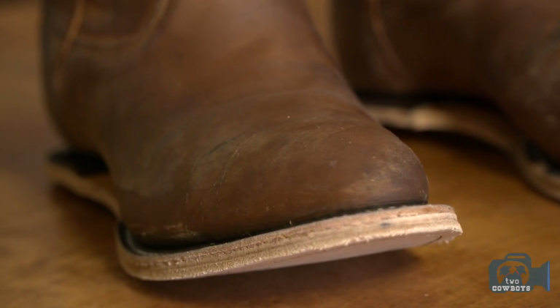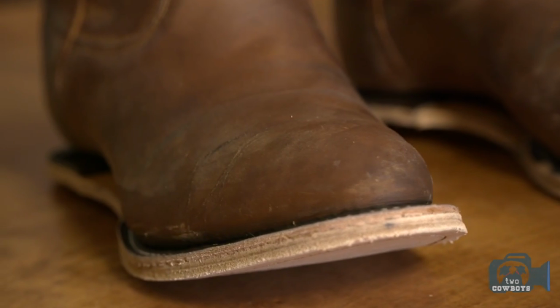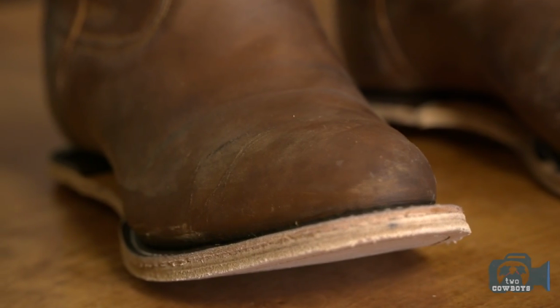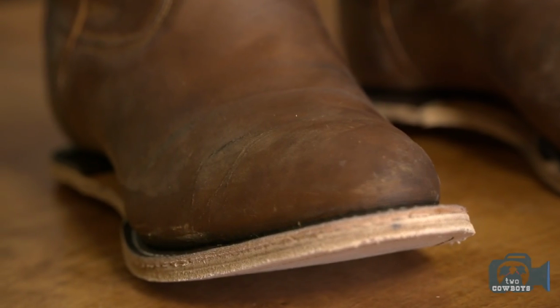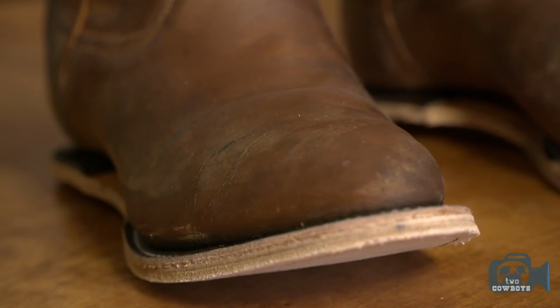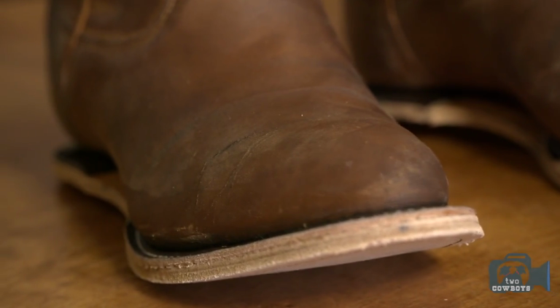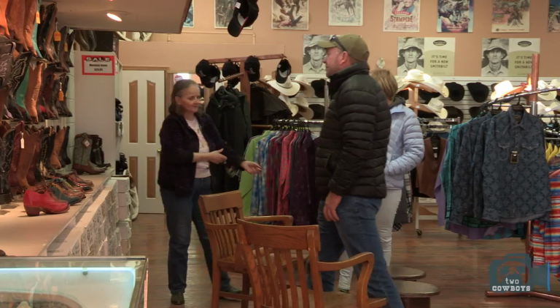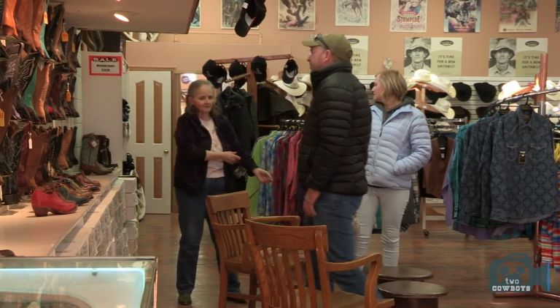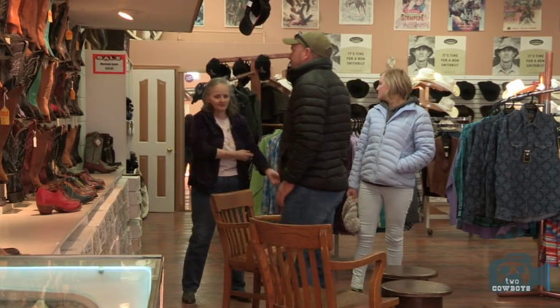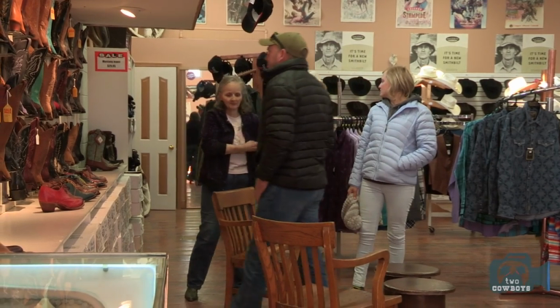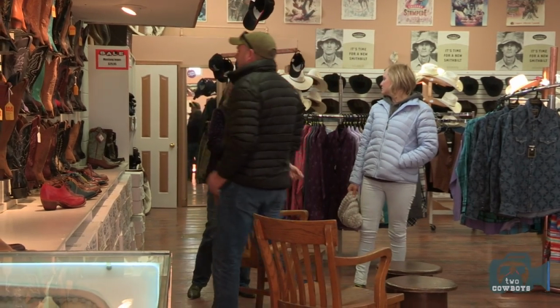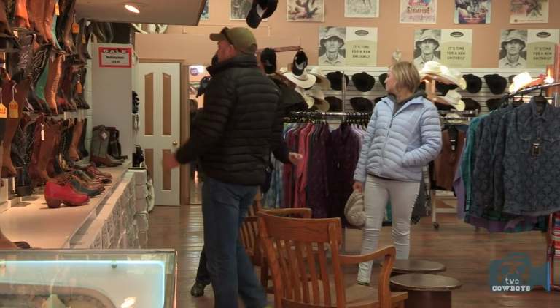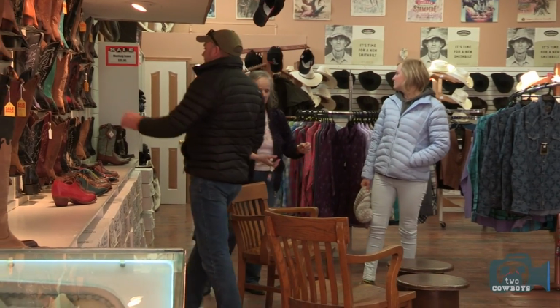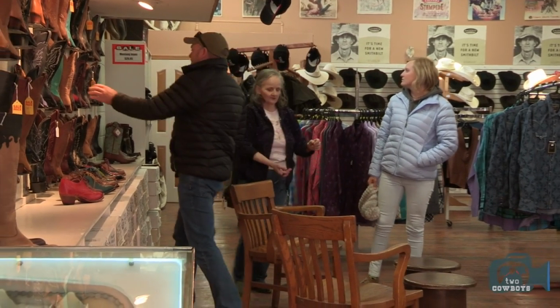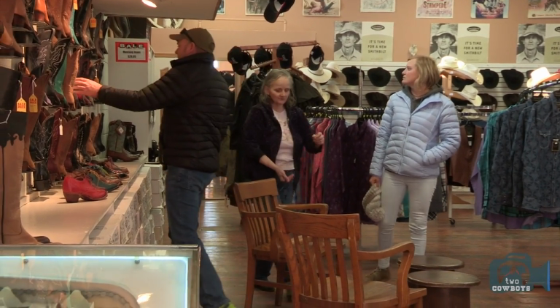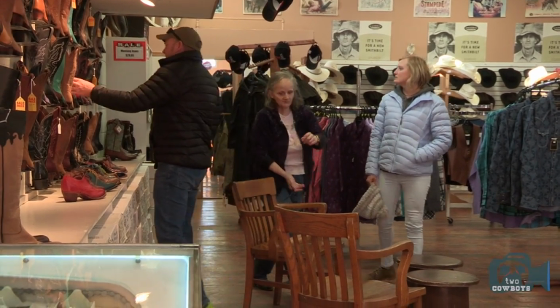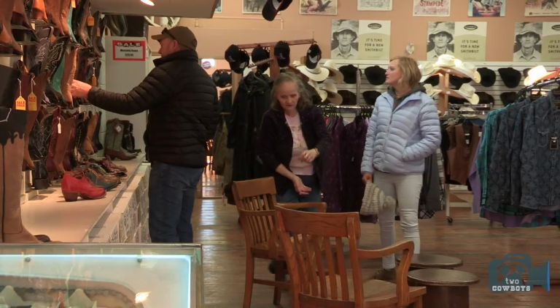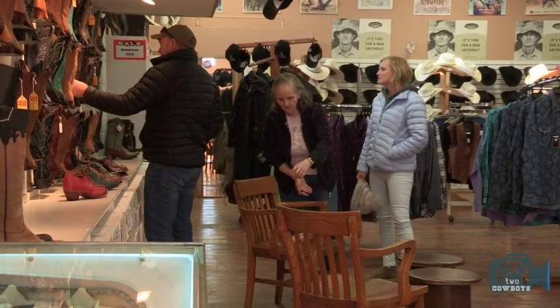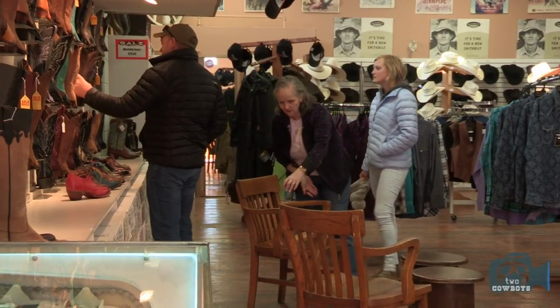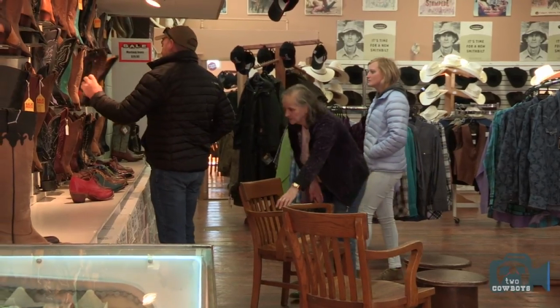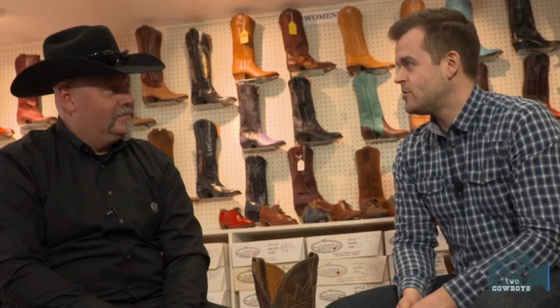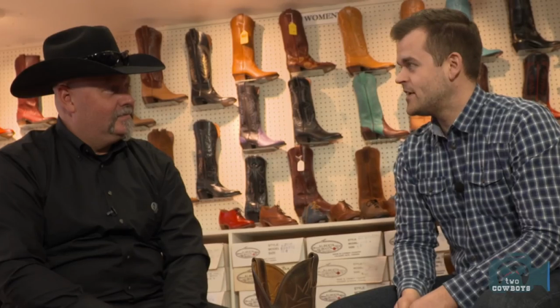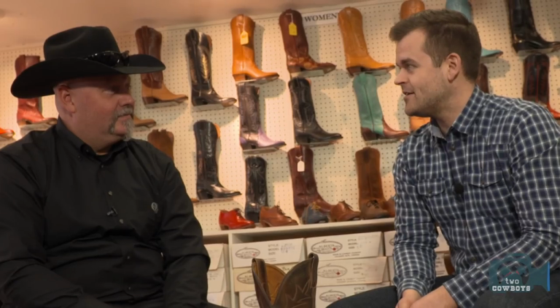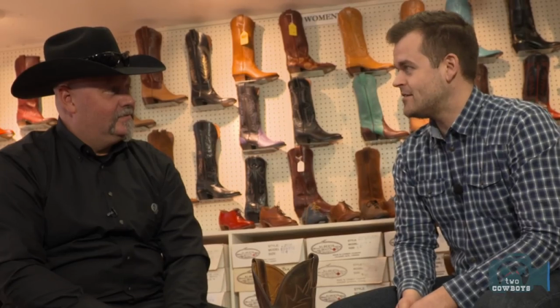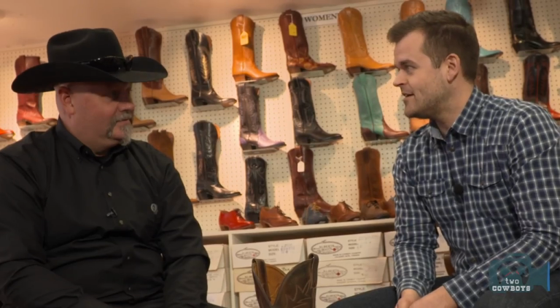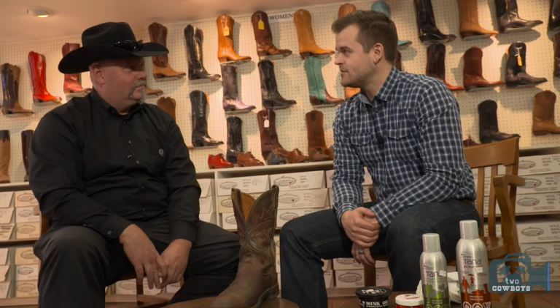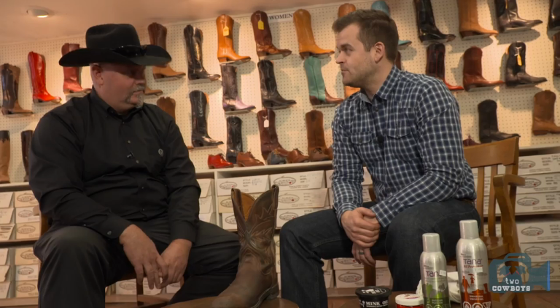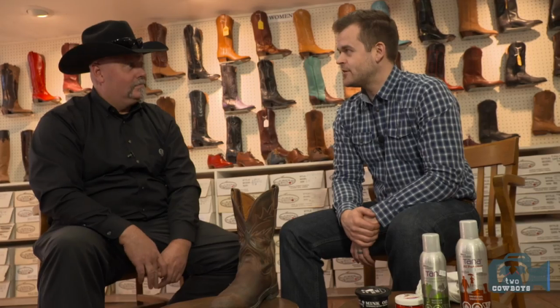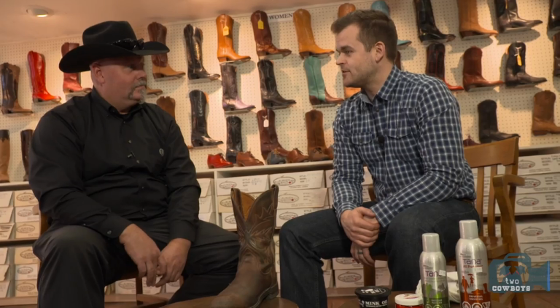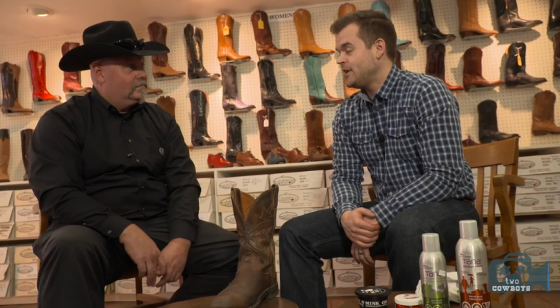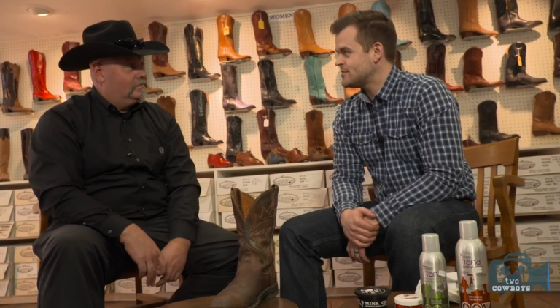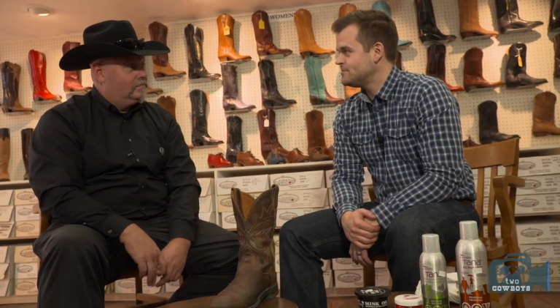We've got a lot of older ones that come in on a daily basis from people wearing them for 20 to 30 years. A little bit of care here or there and you can keep them looking good for many years to come.